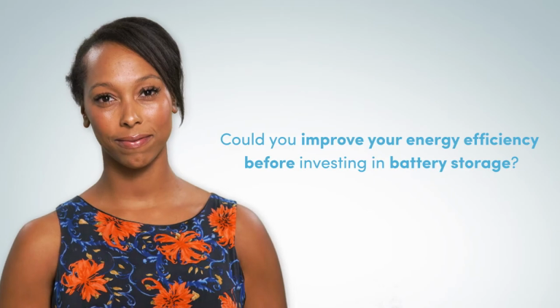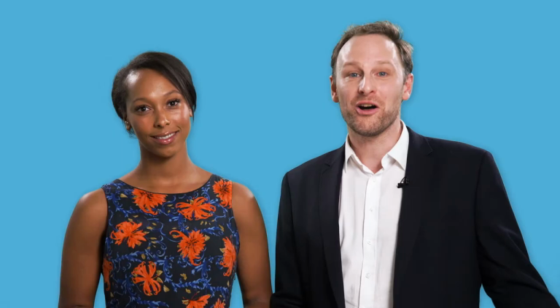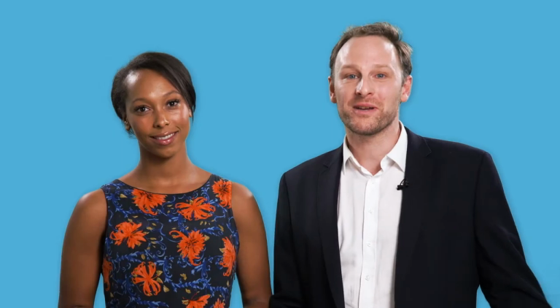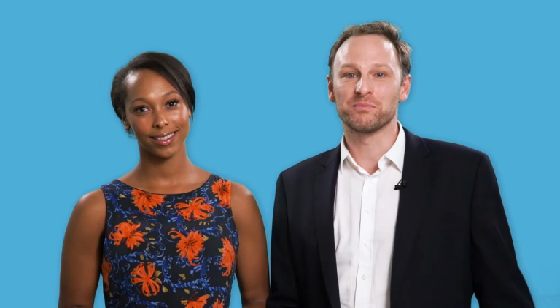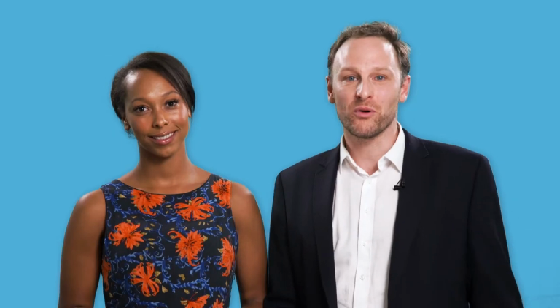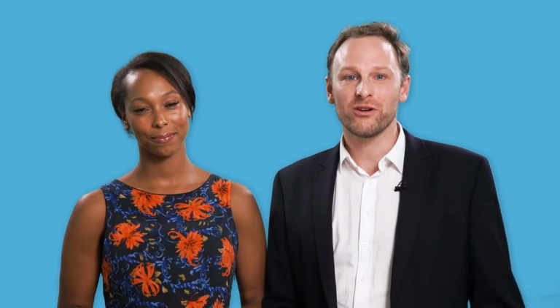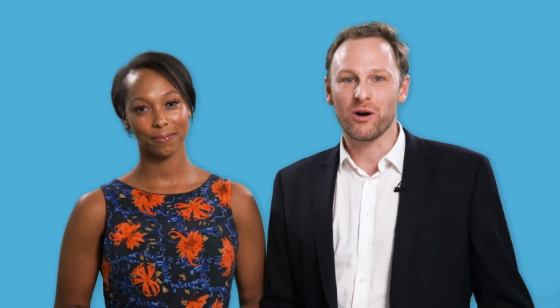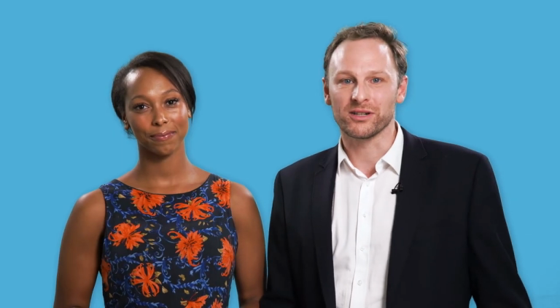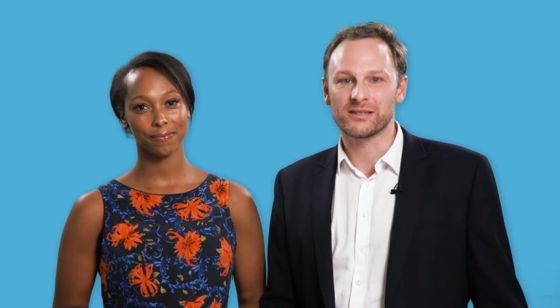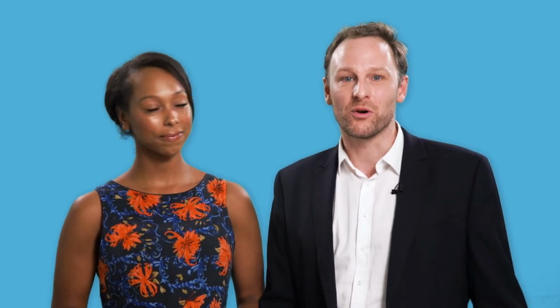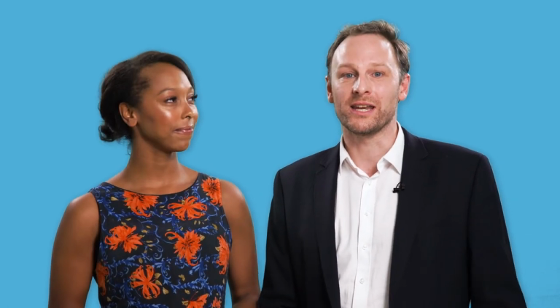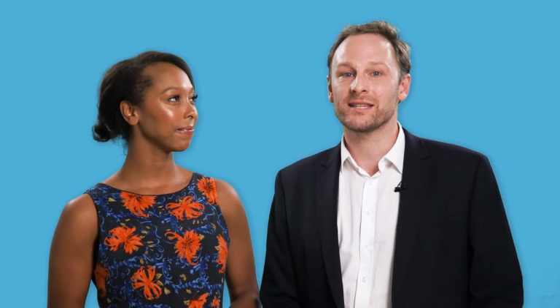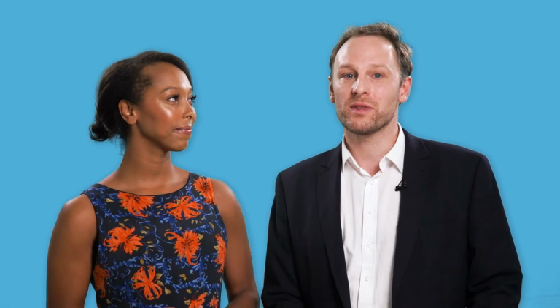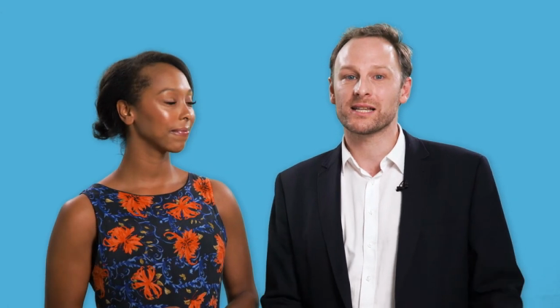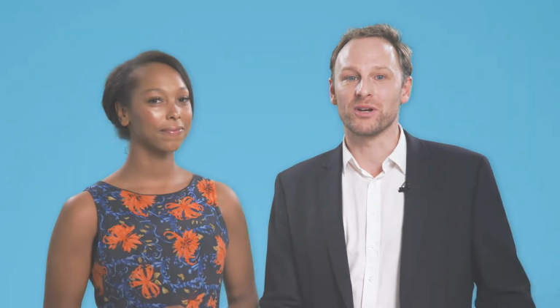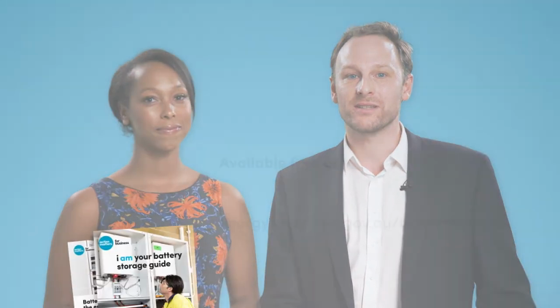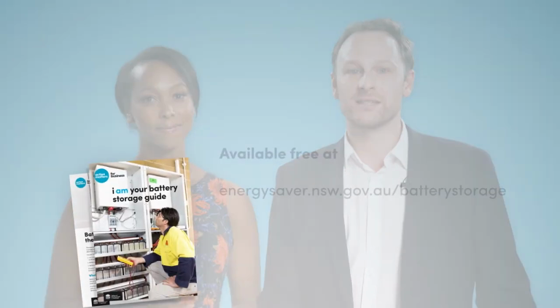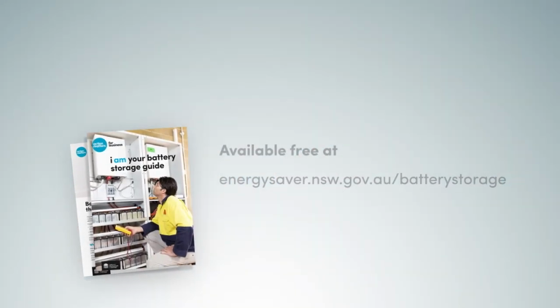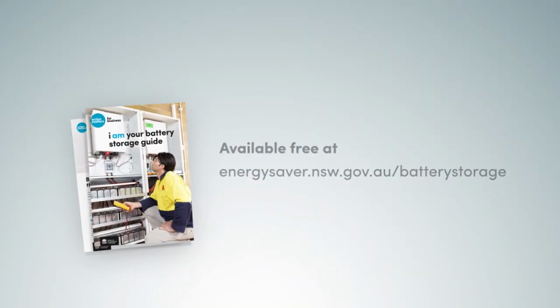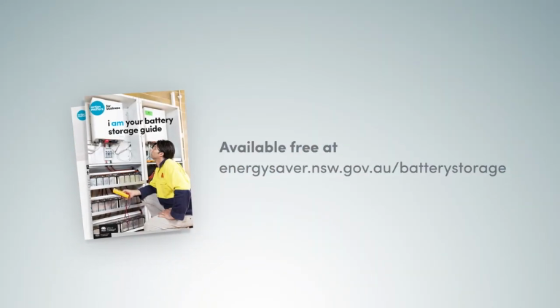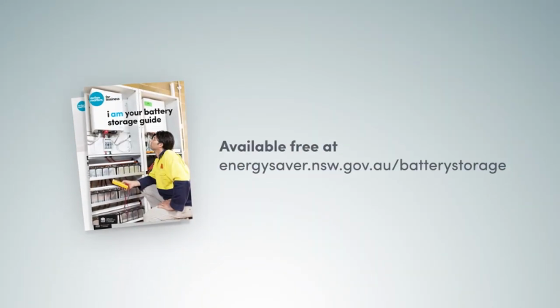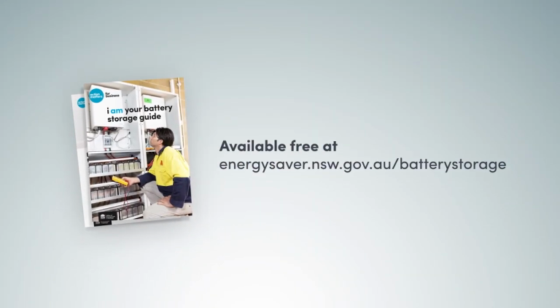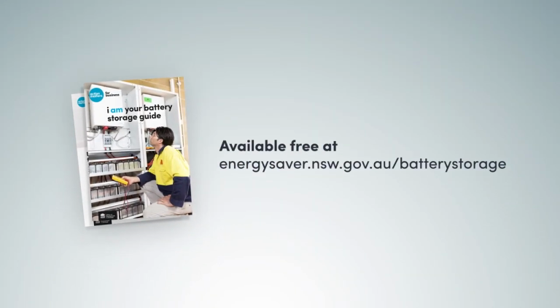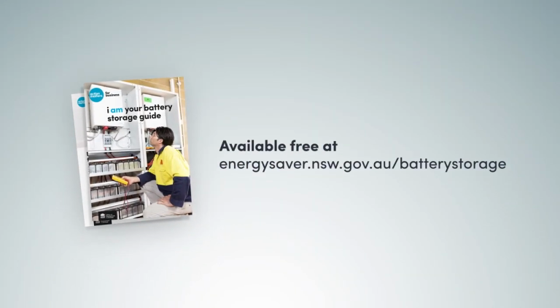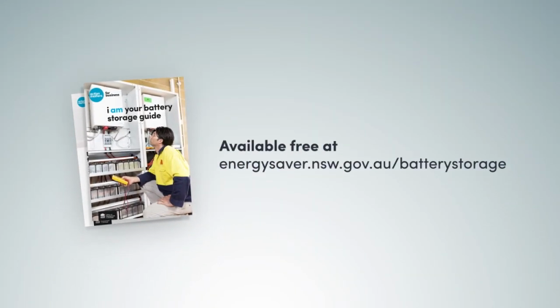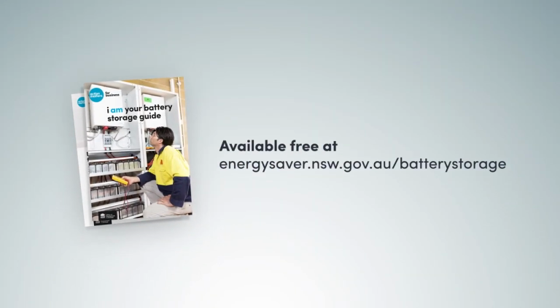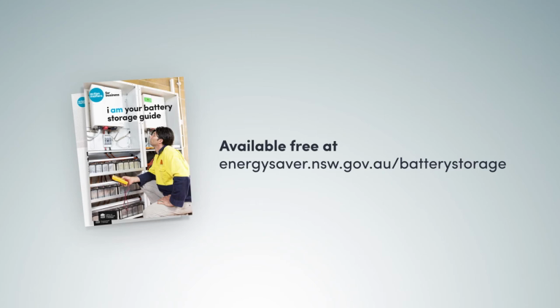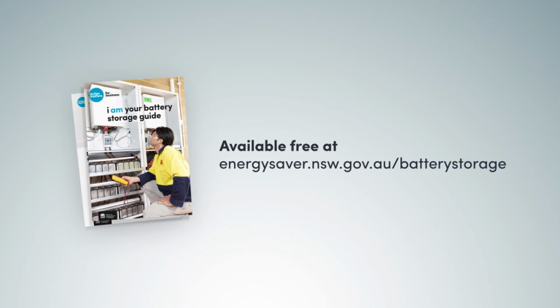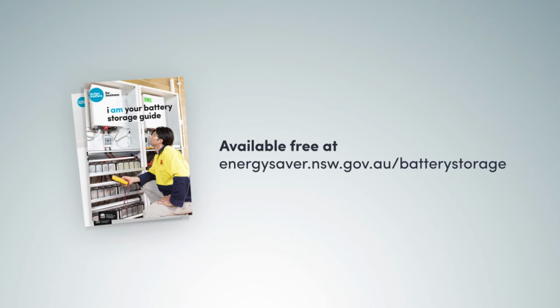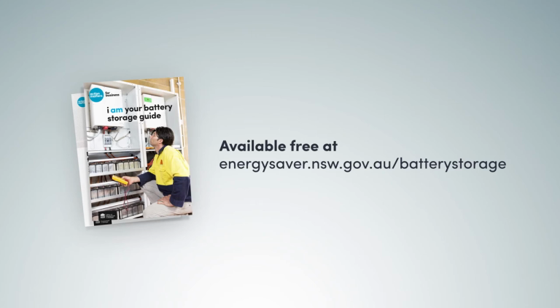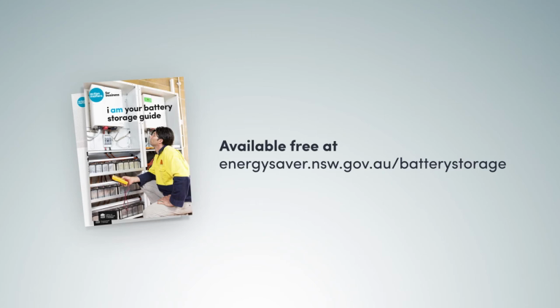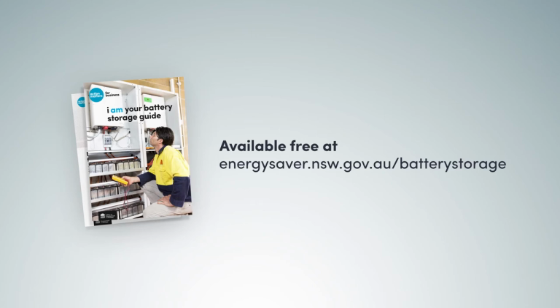For help exploring your options or connecting with experts, check out the tools and guides available on our website today.